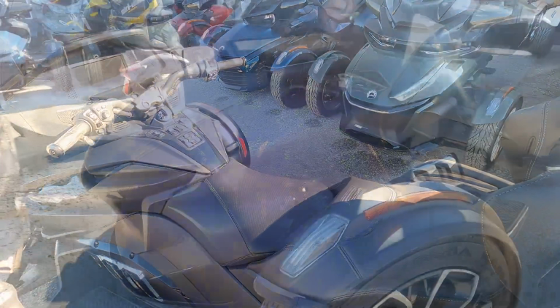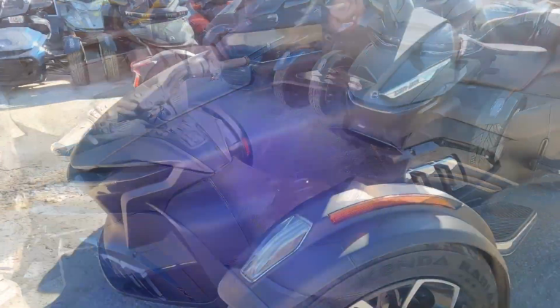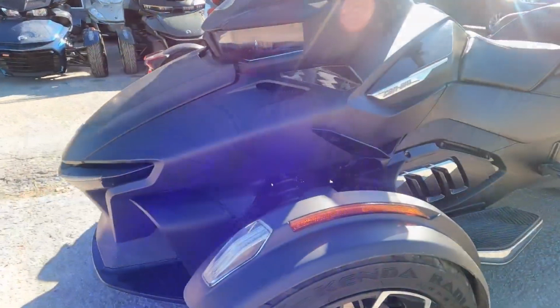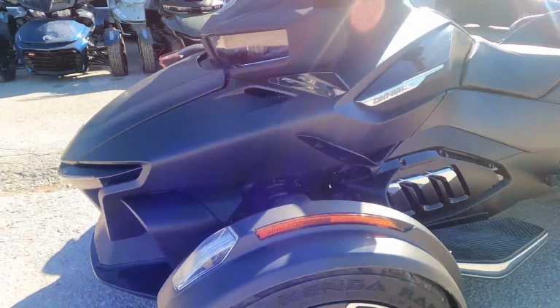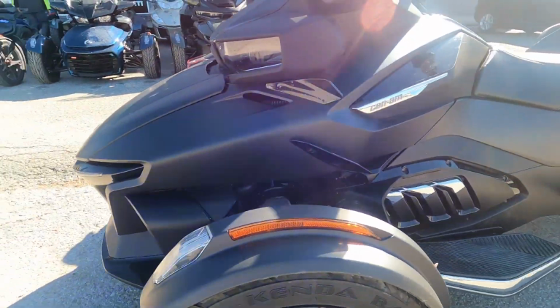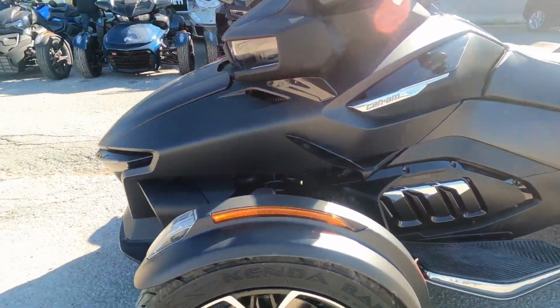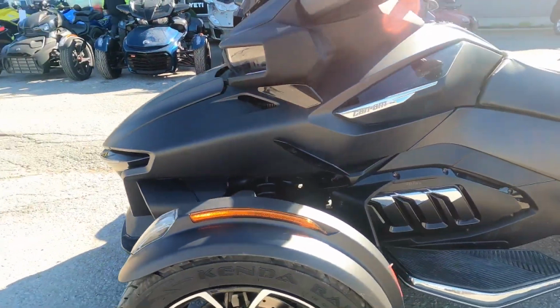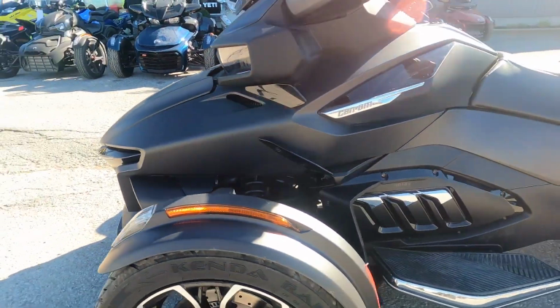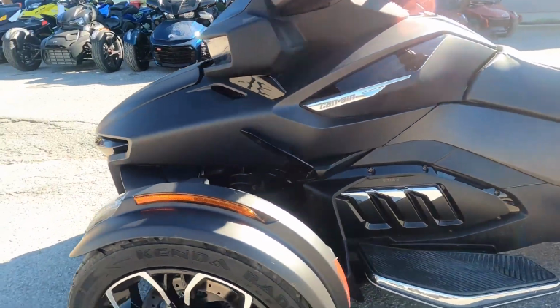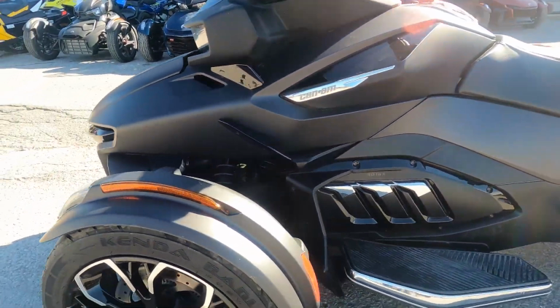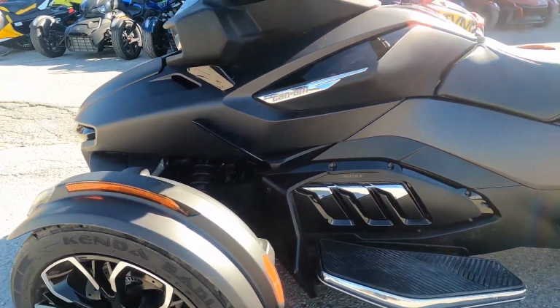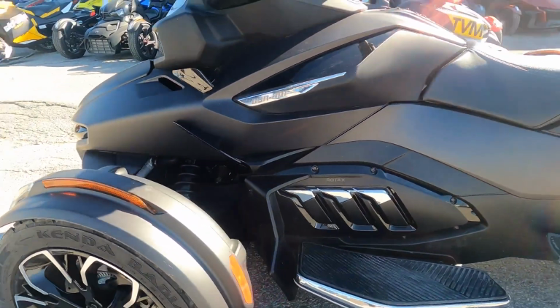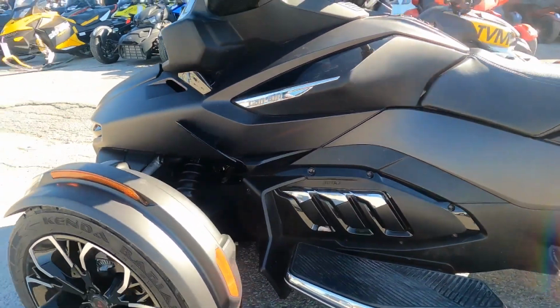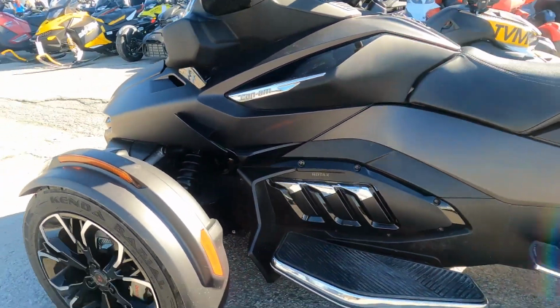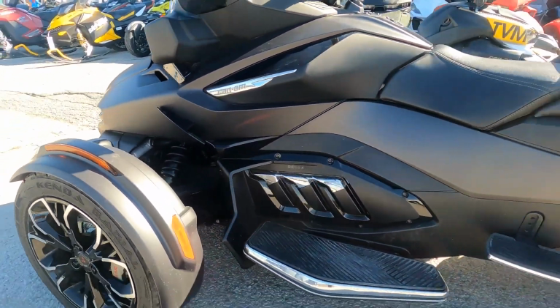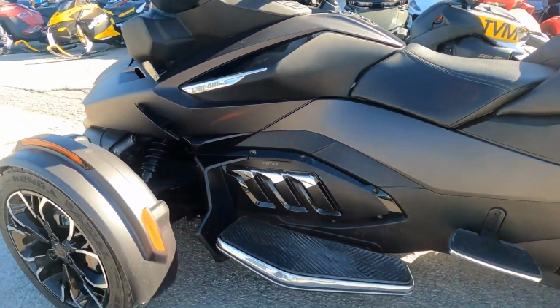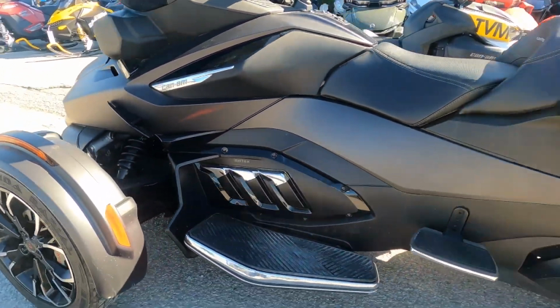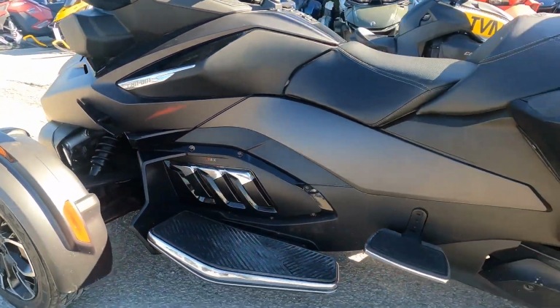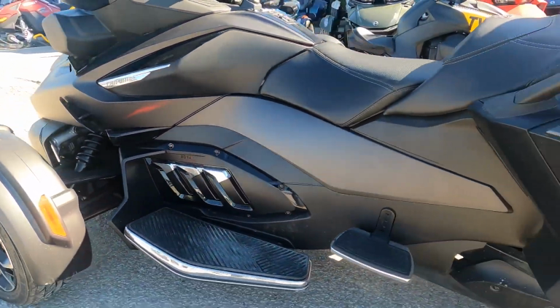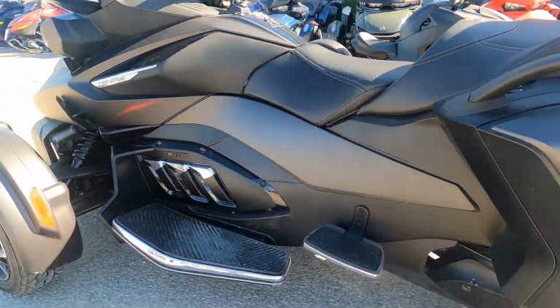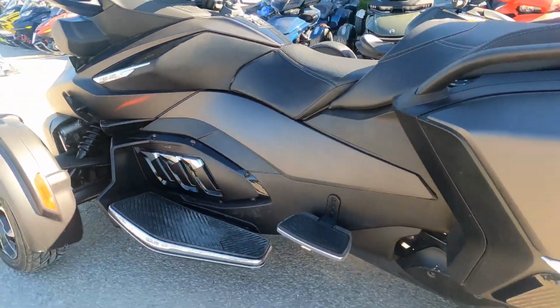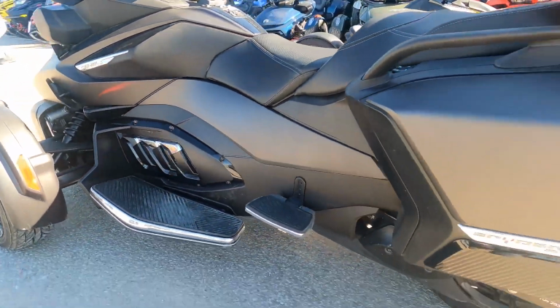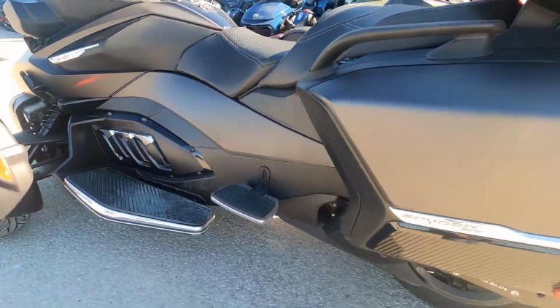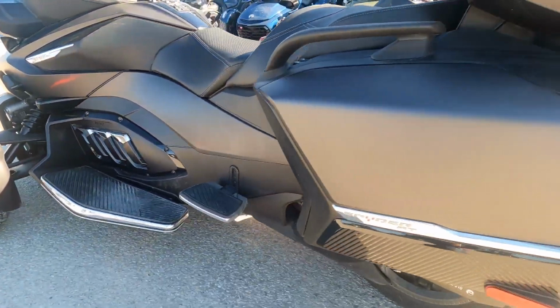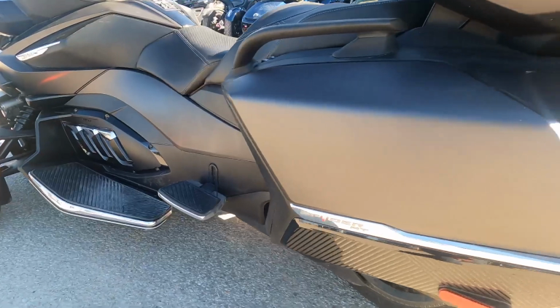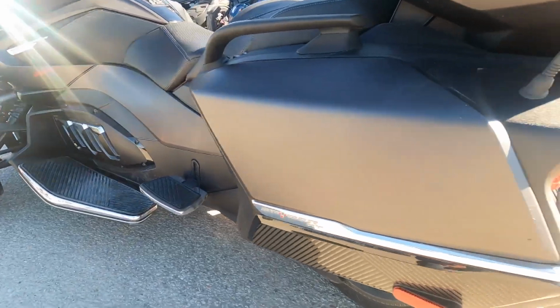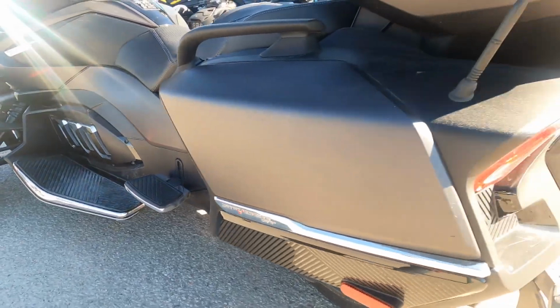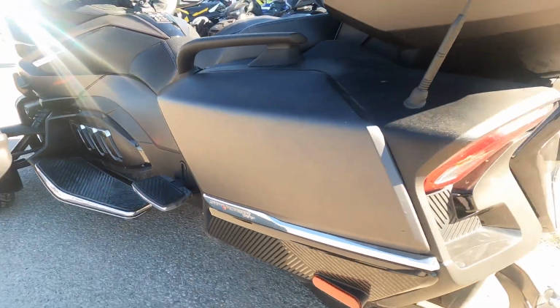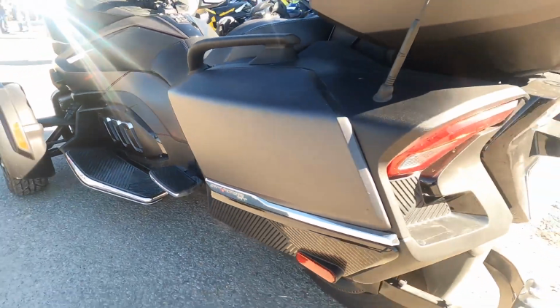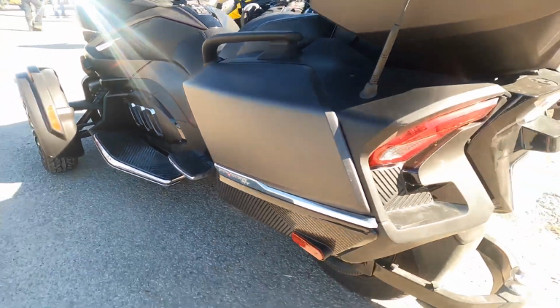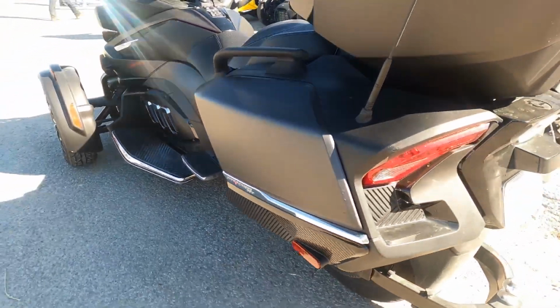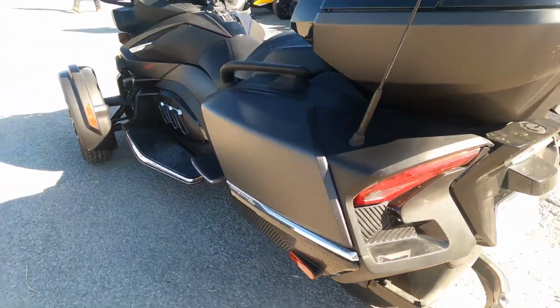There it is guys, the Can-Am Spyder, and this one's the RT Limited.